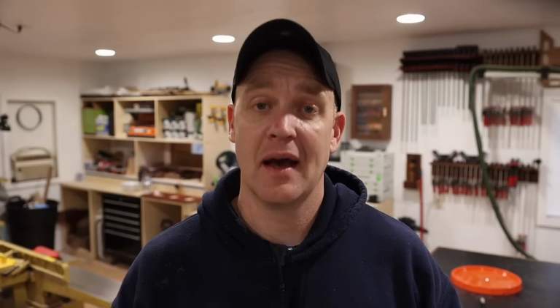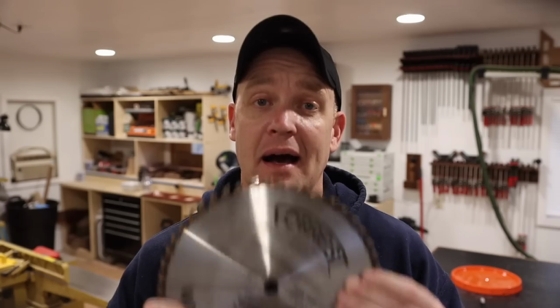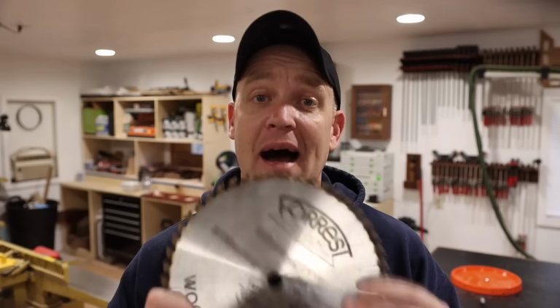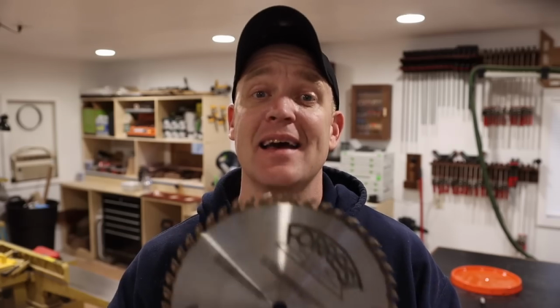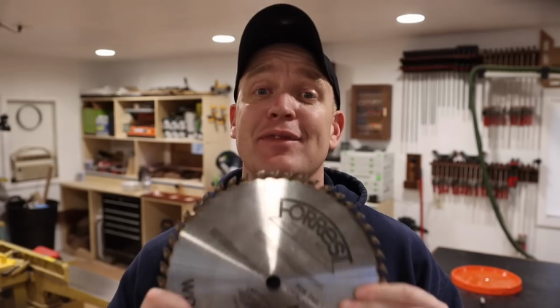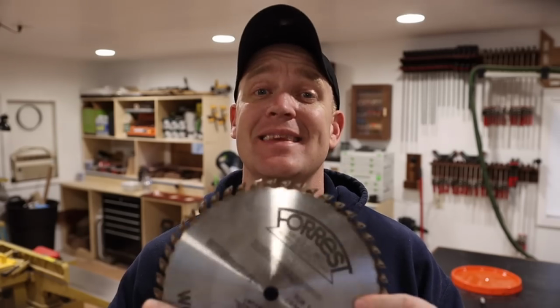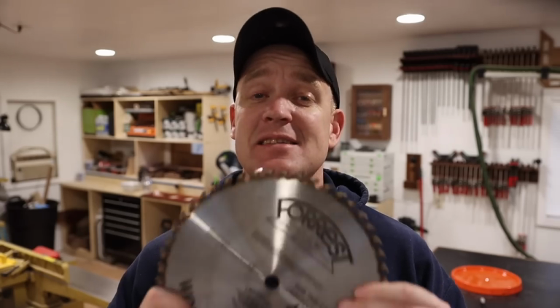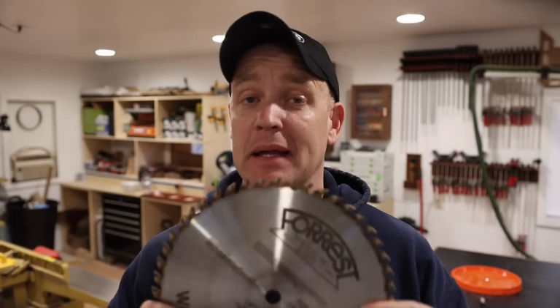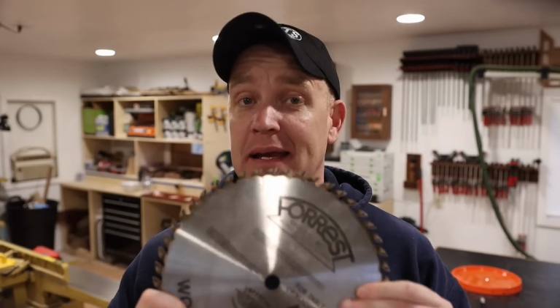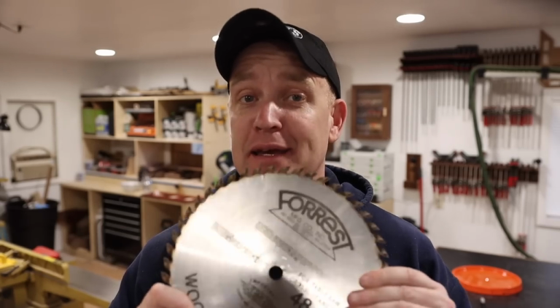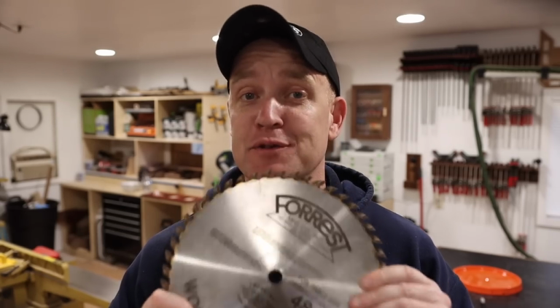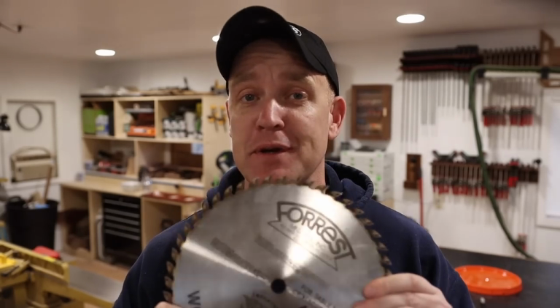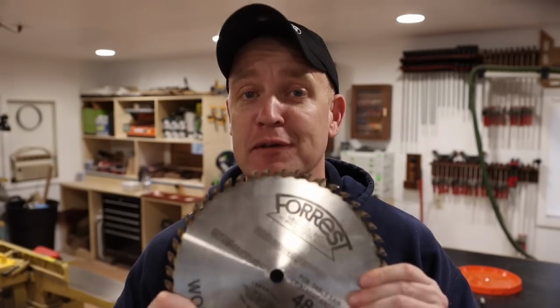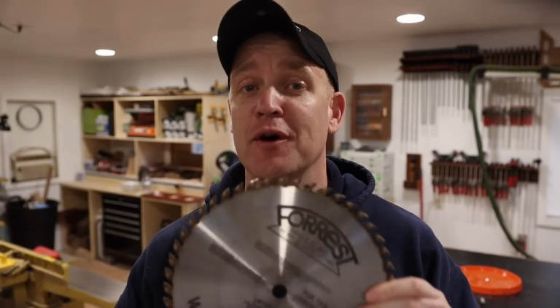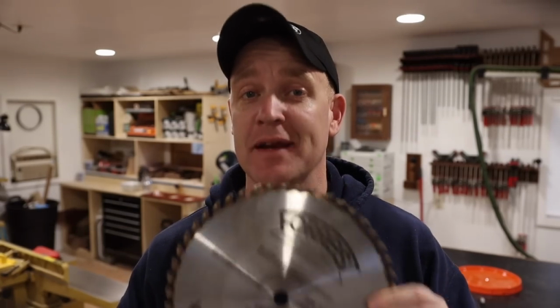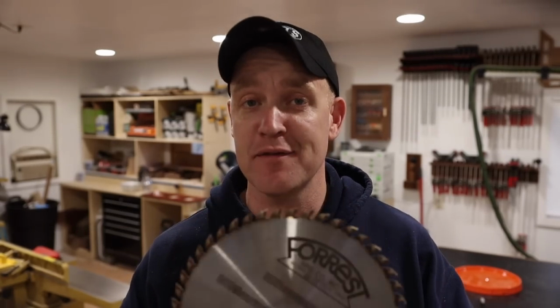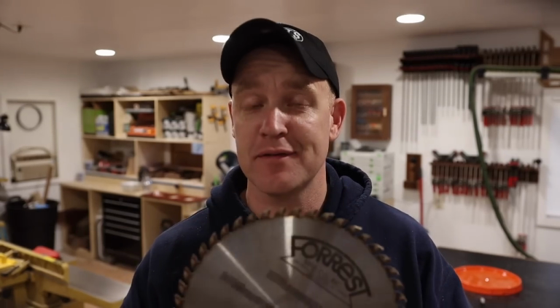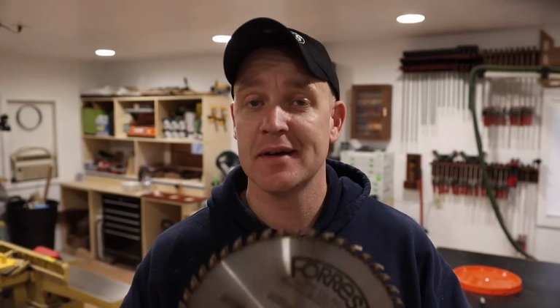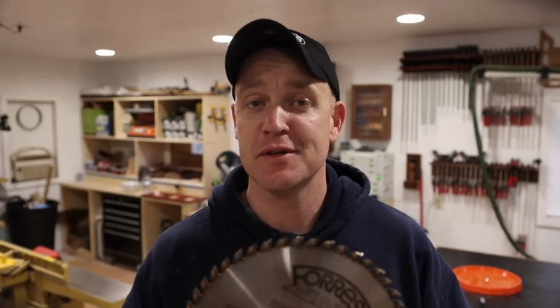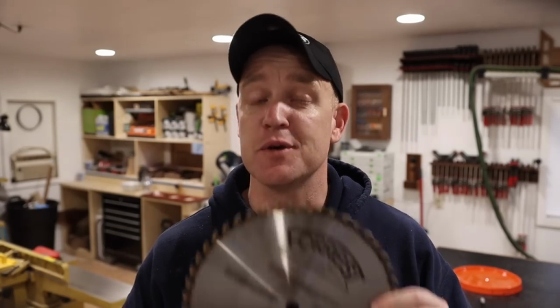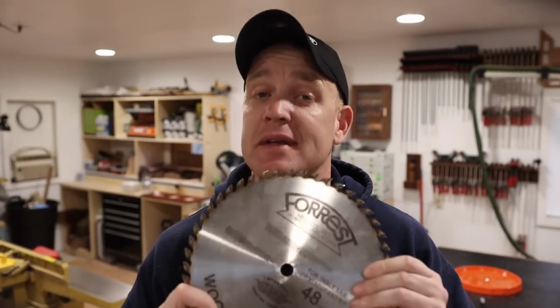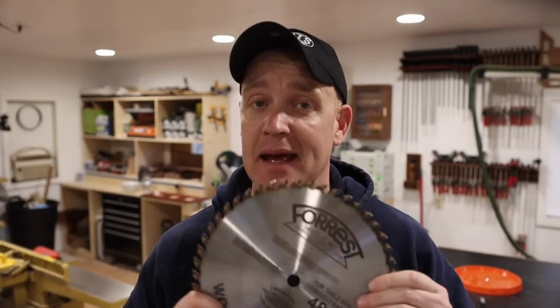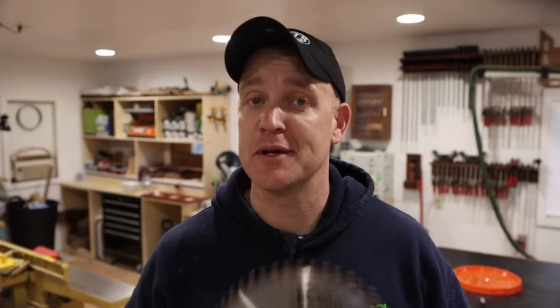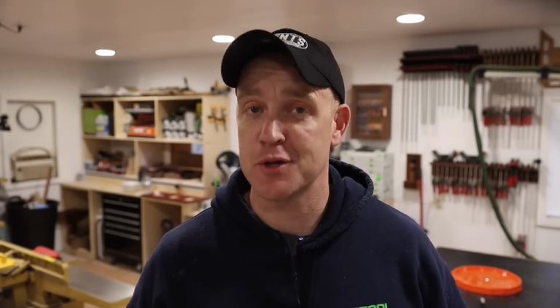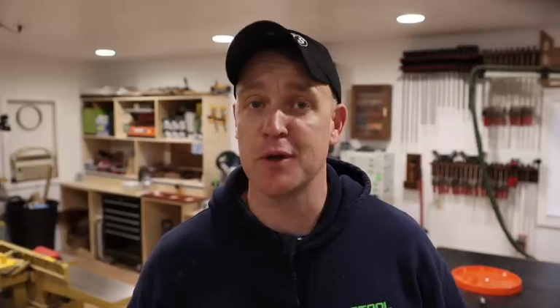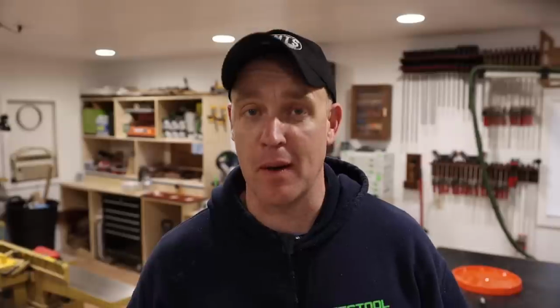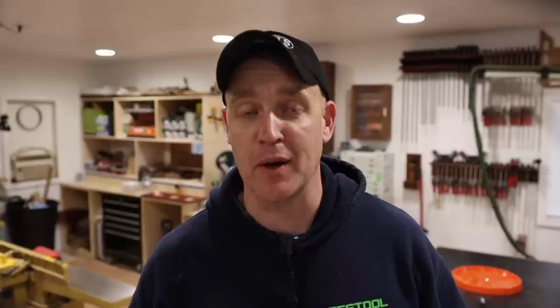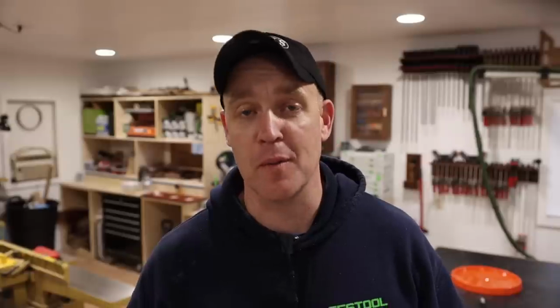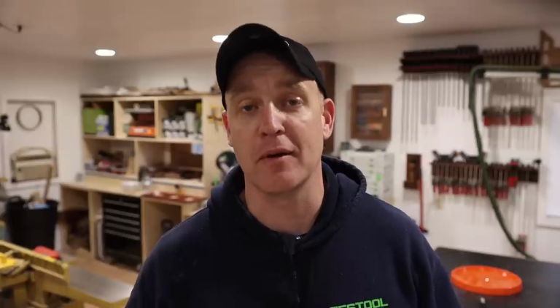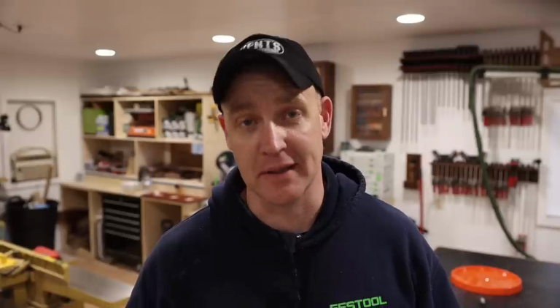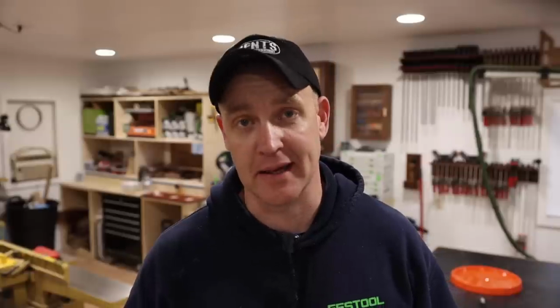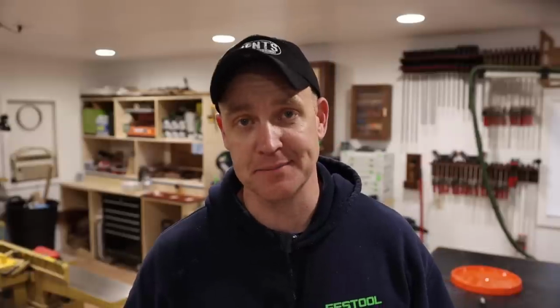I have let this blade get dirty long enough, so today I'm going to show you how I go about cleaning it.